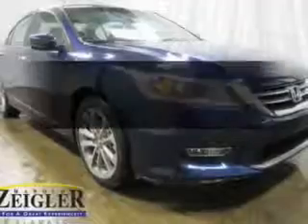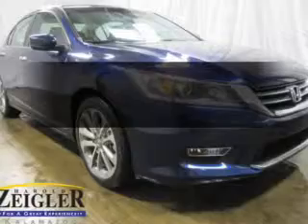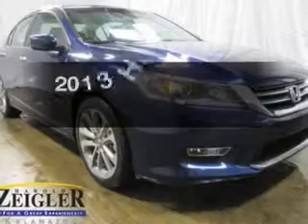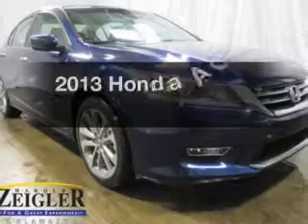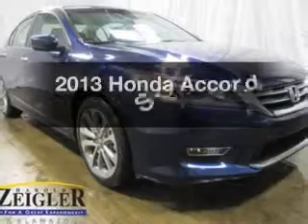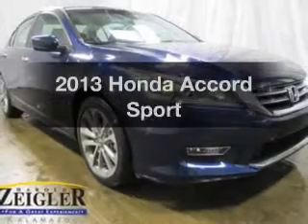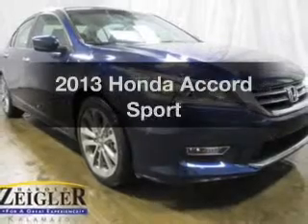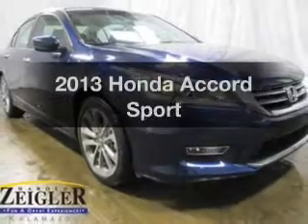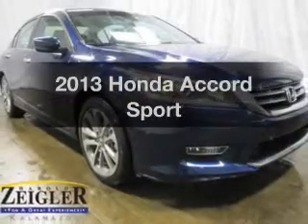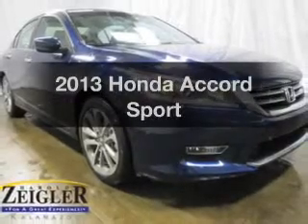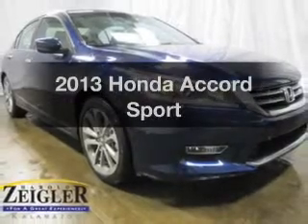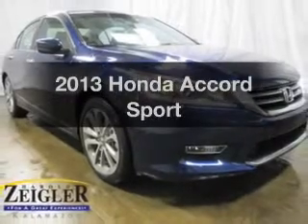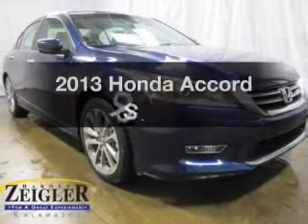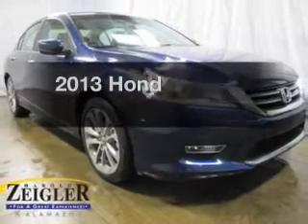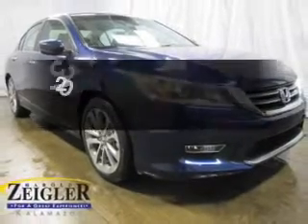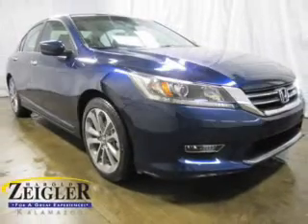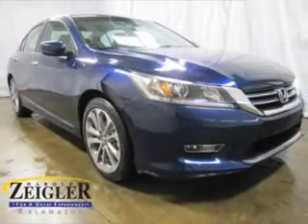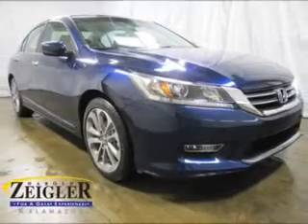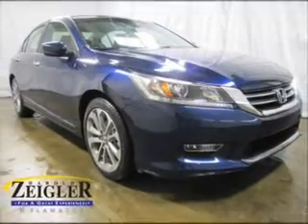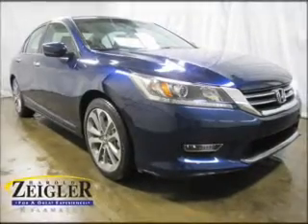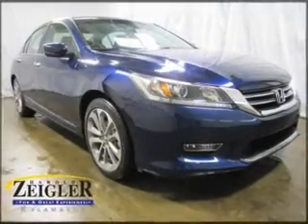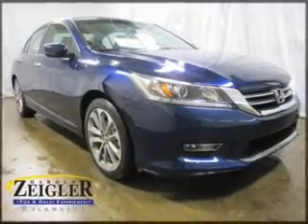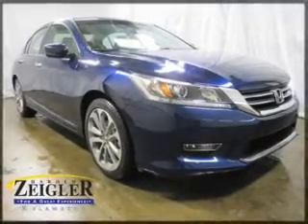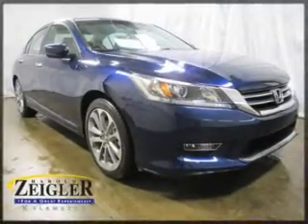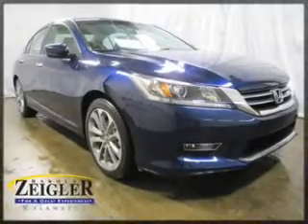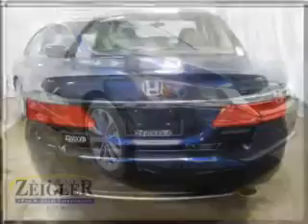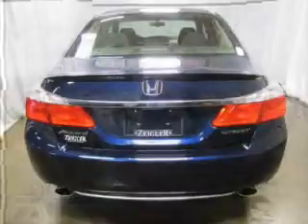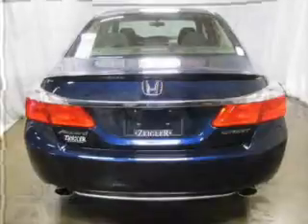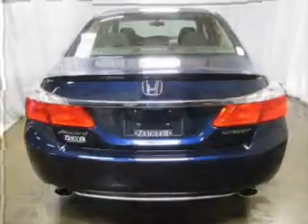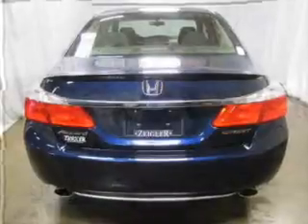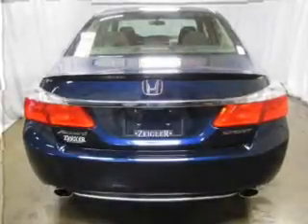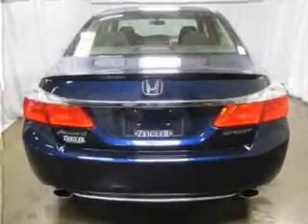Get noticed in this 2013 Honda Accord. If you're looking for a first-rate auto, this one could be yours today.